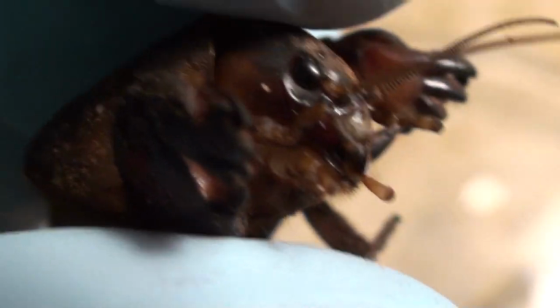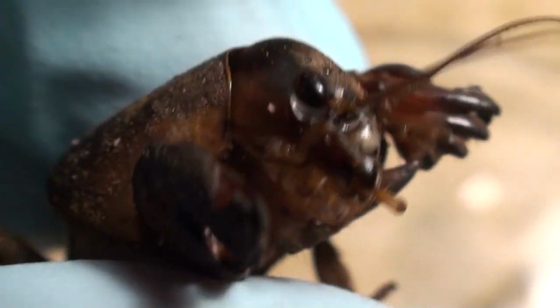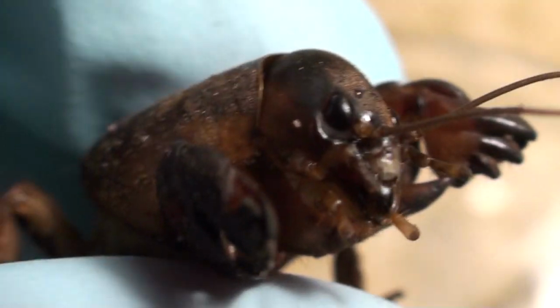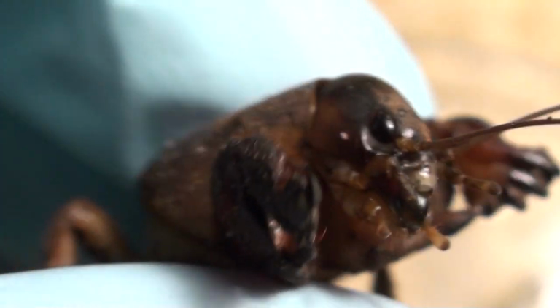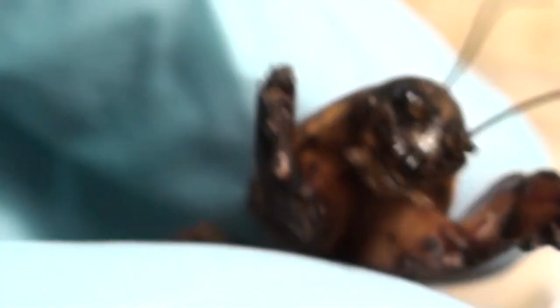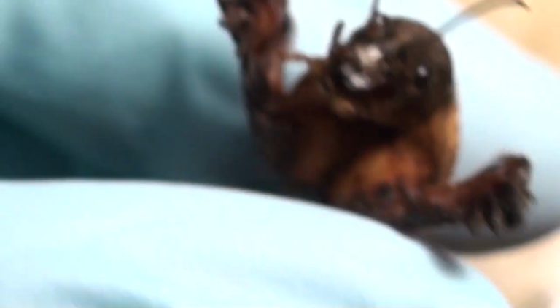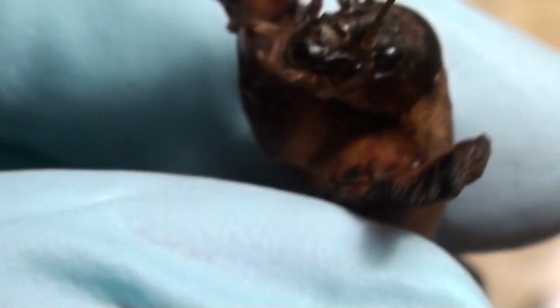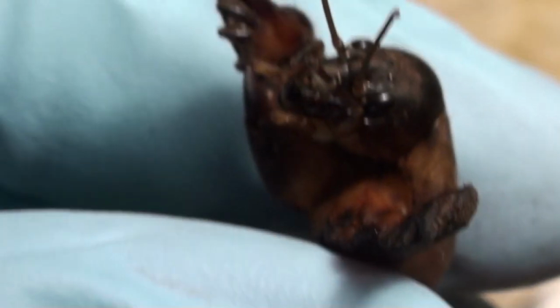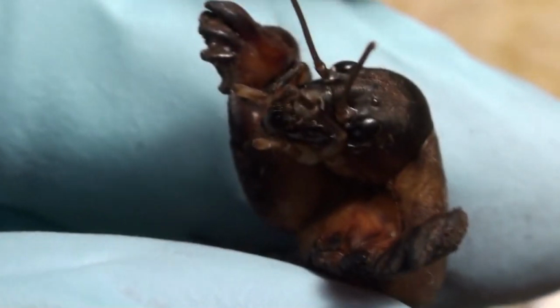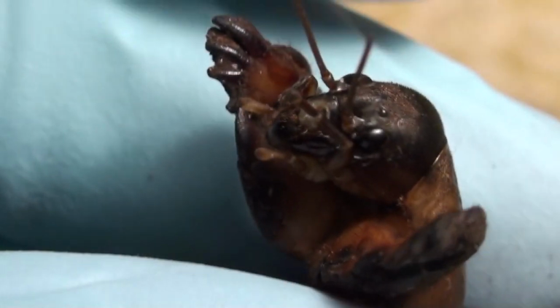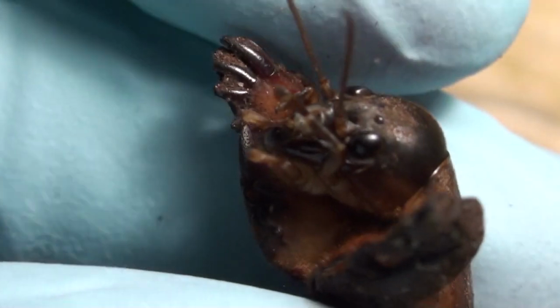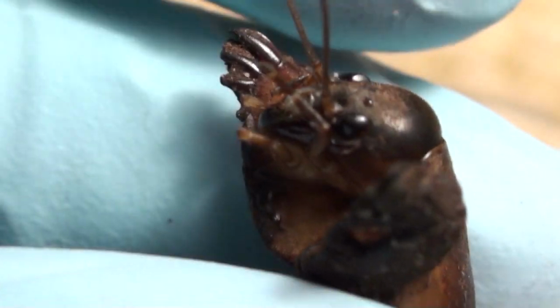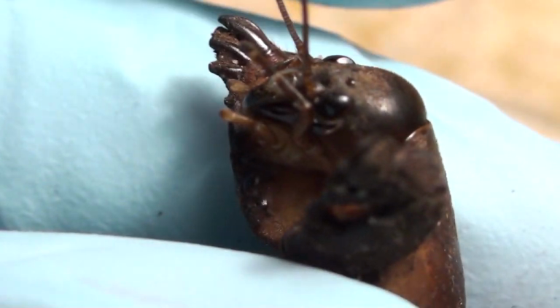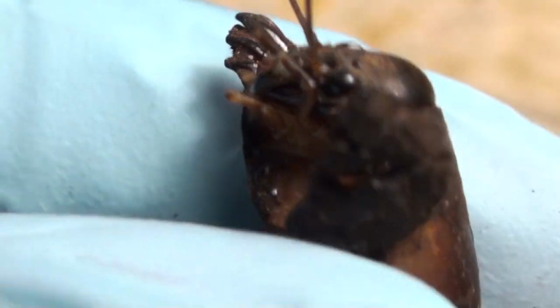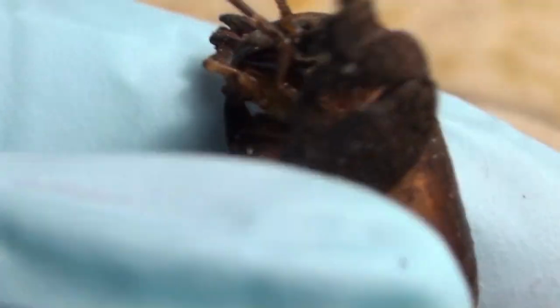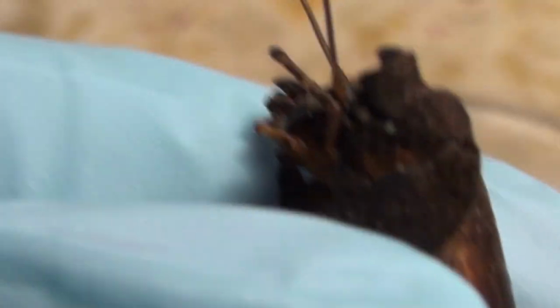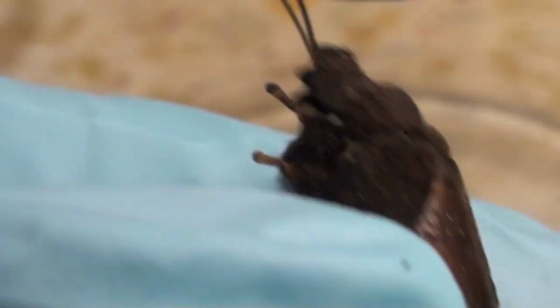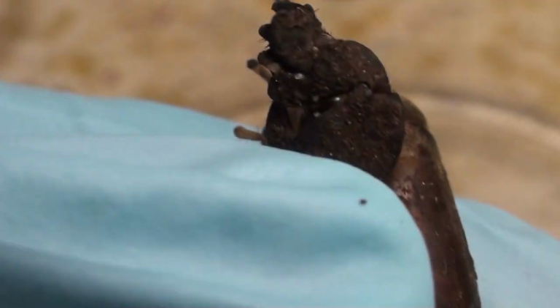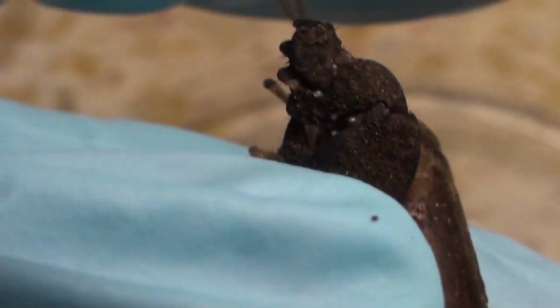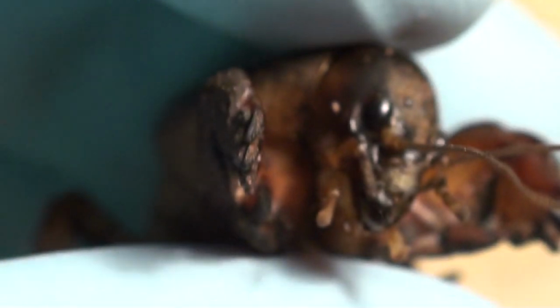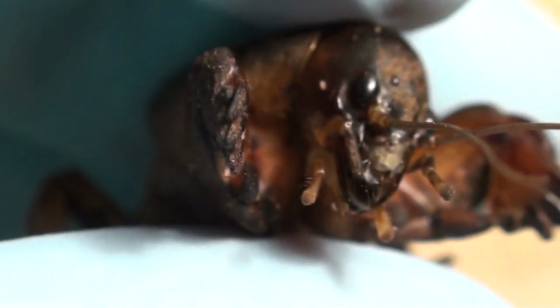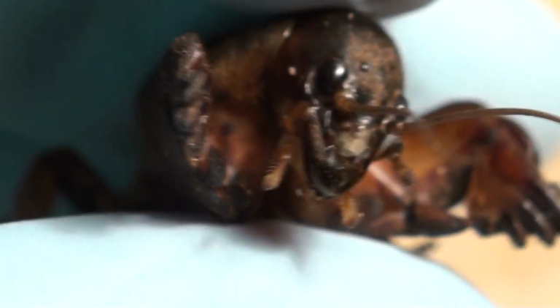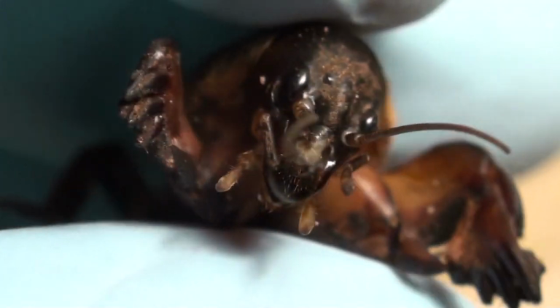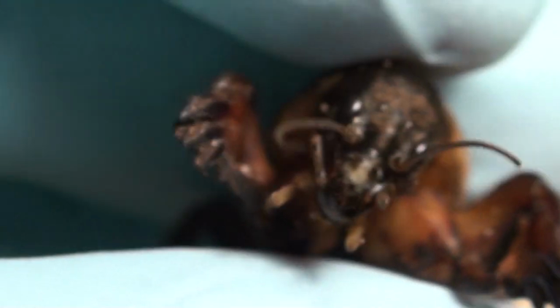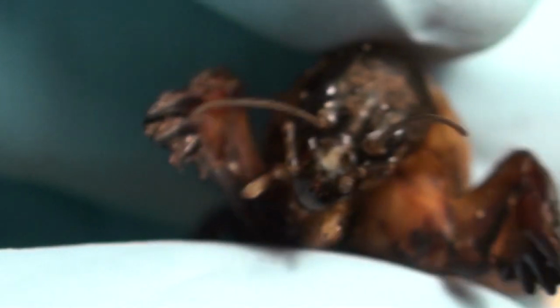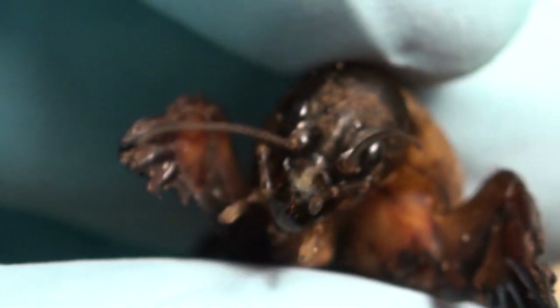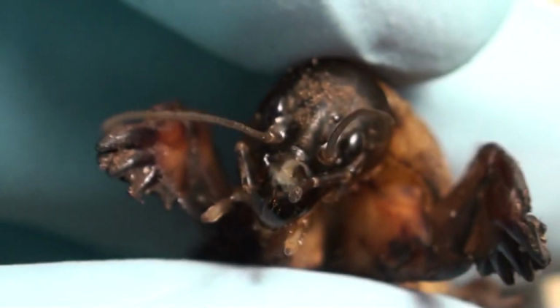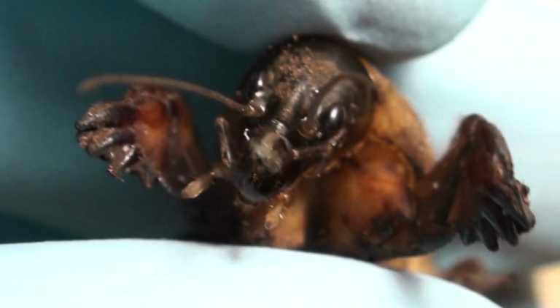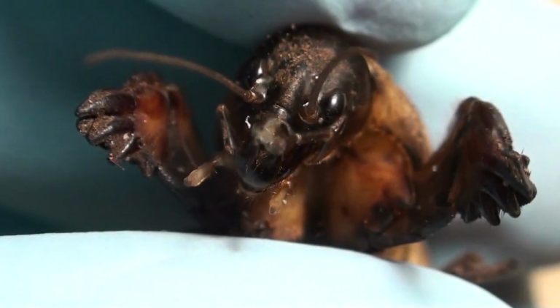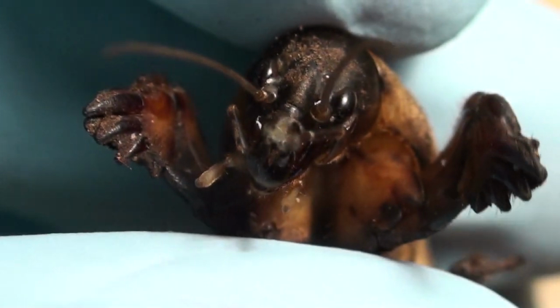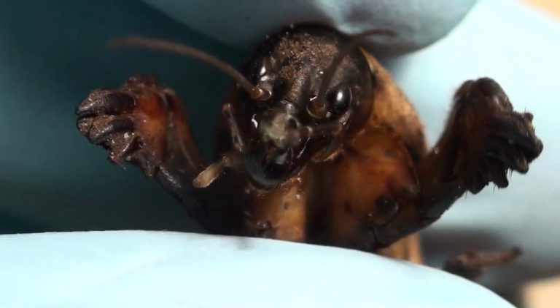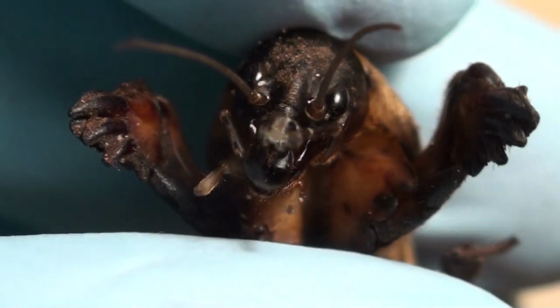So yeah guys, I just wanted to take the time to show you this pretty cool insect. Thanks for taking a look, hope you enjoyed.